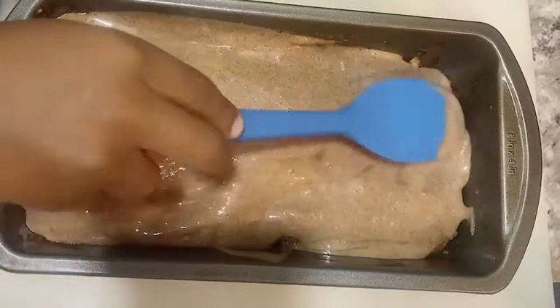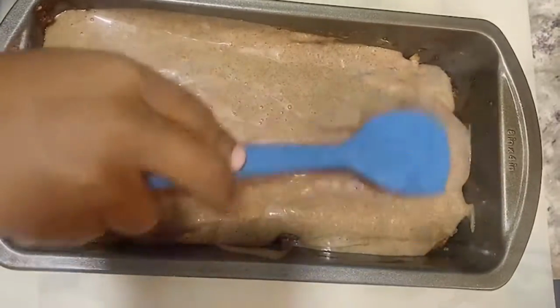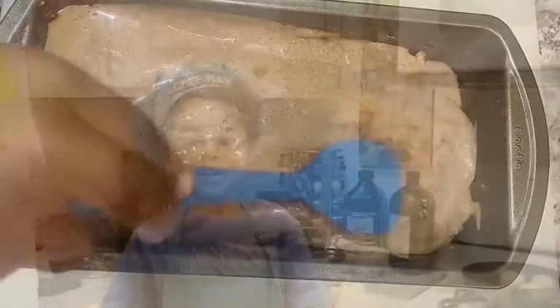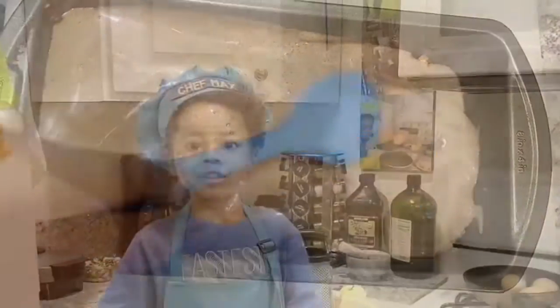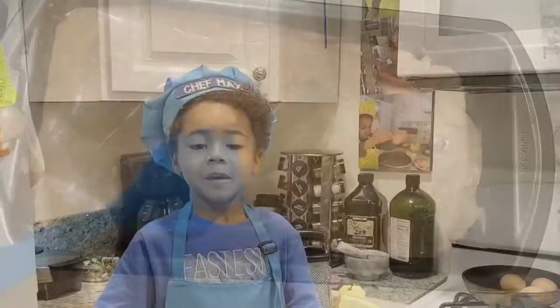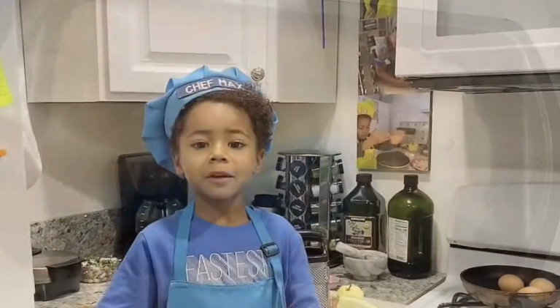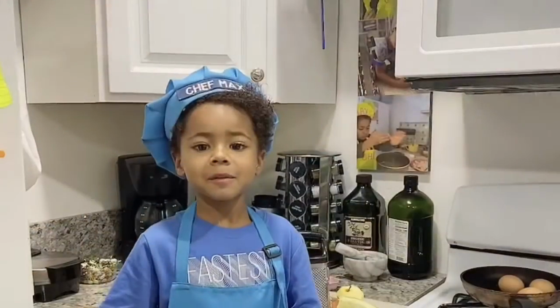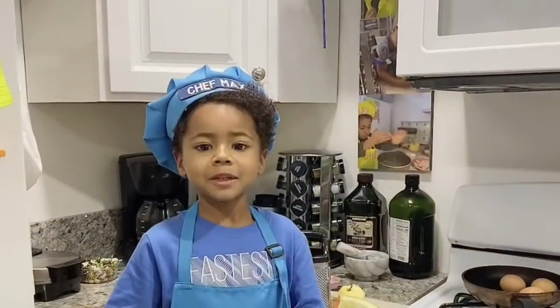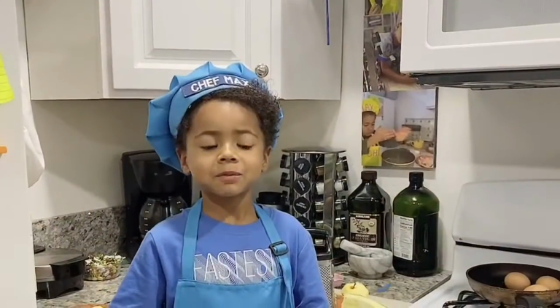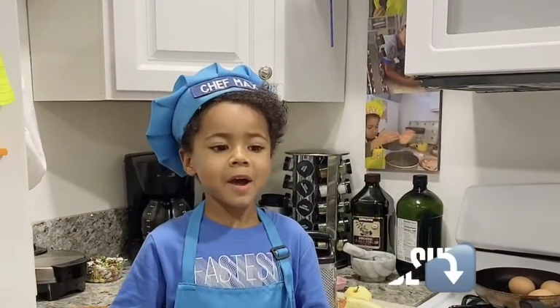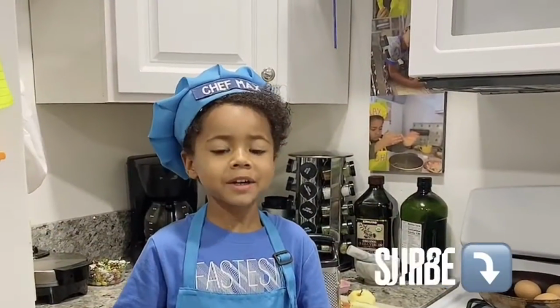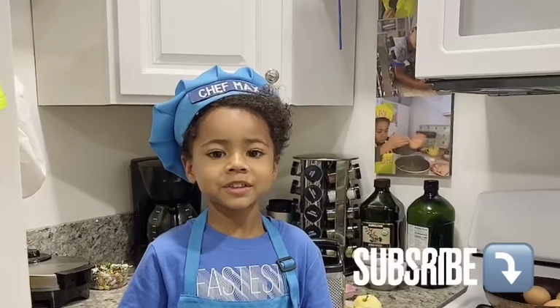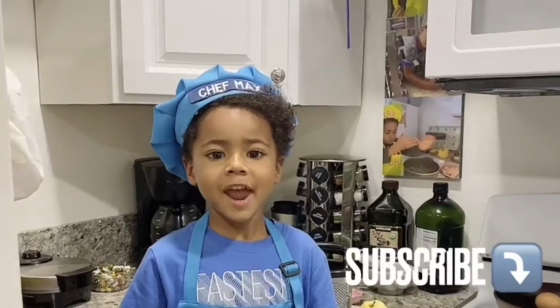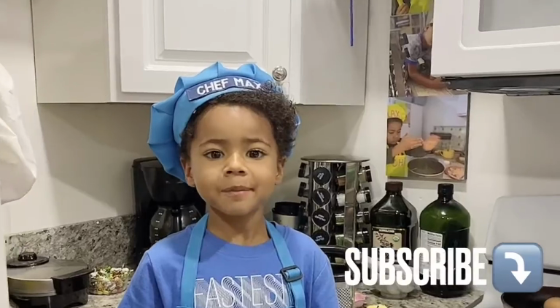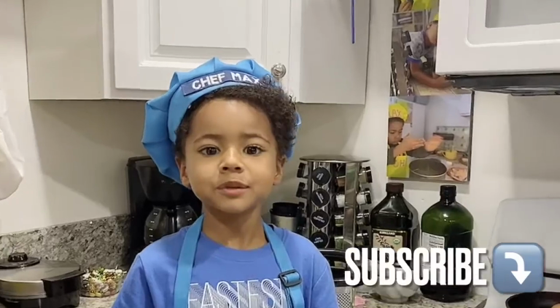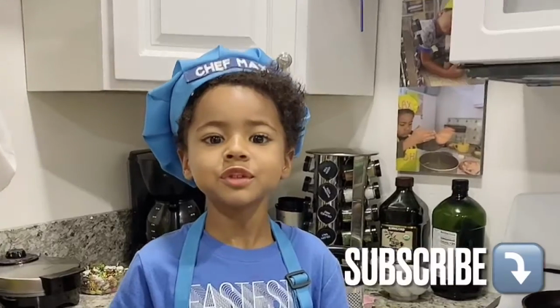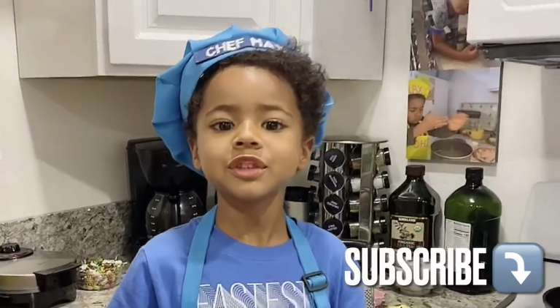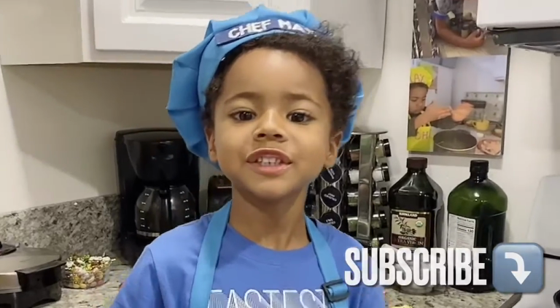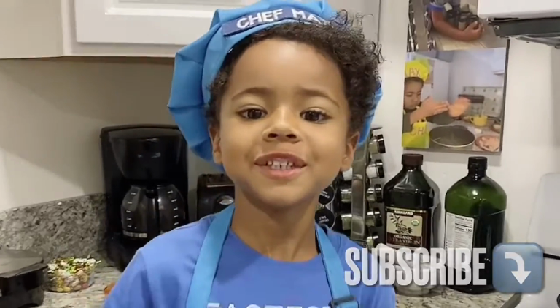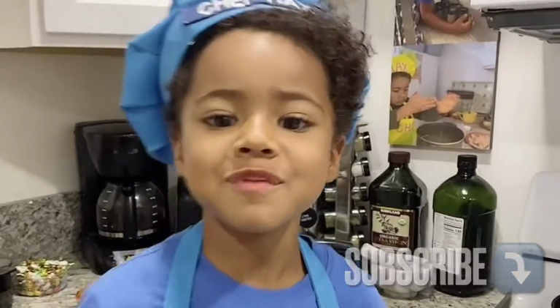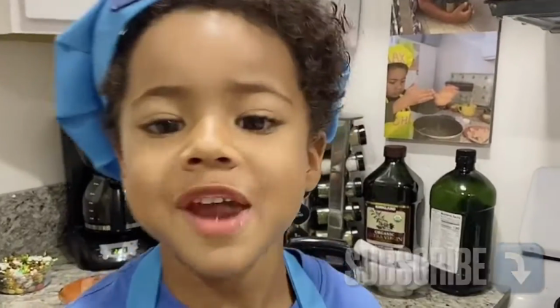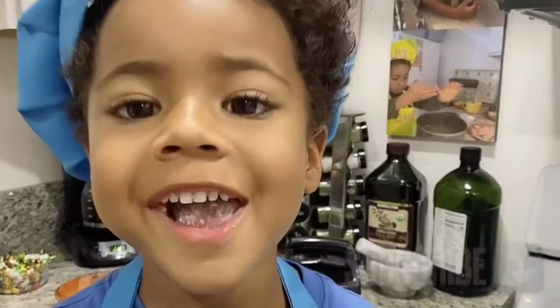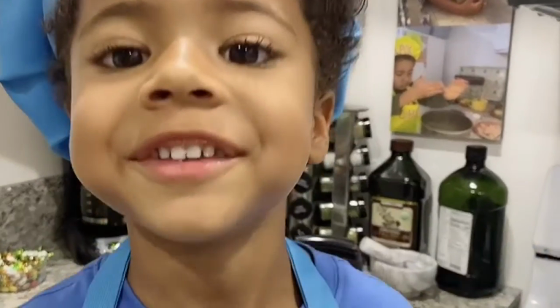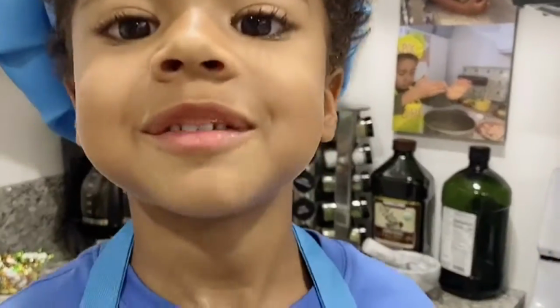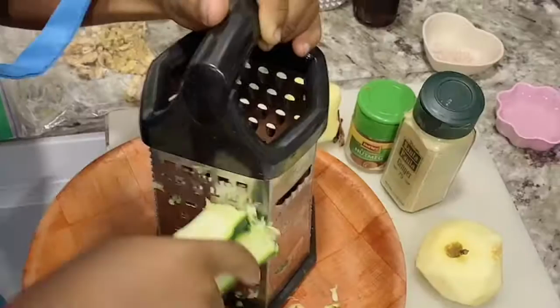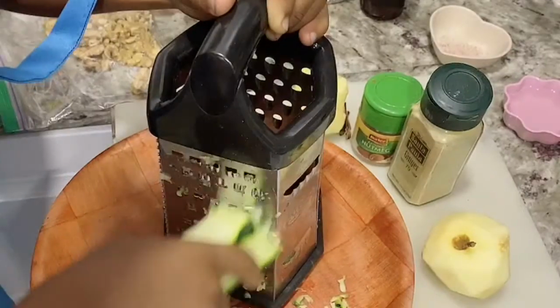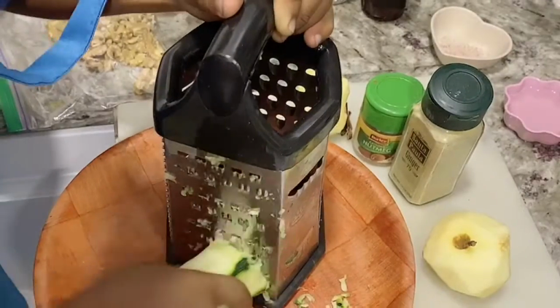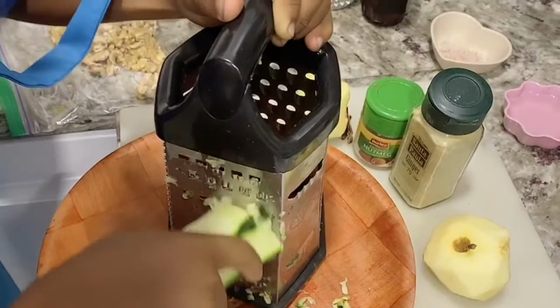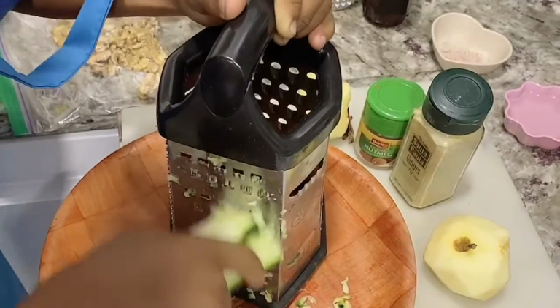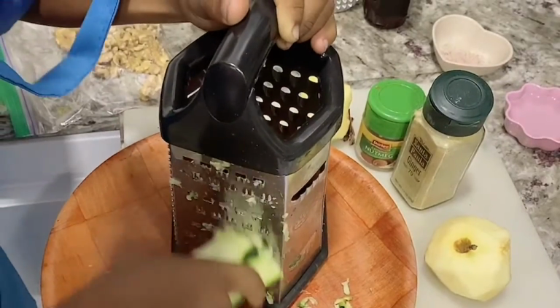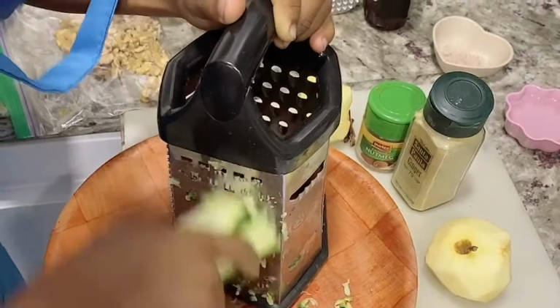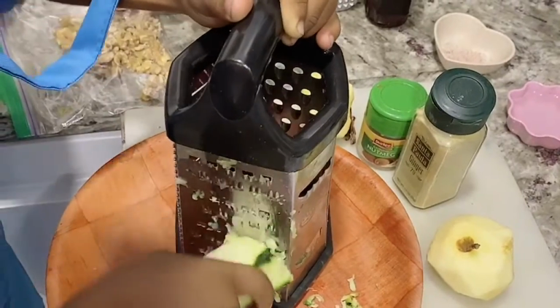Today we're going to mix my apple zucchini bread. Zucchini? Yep.